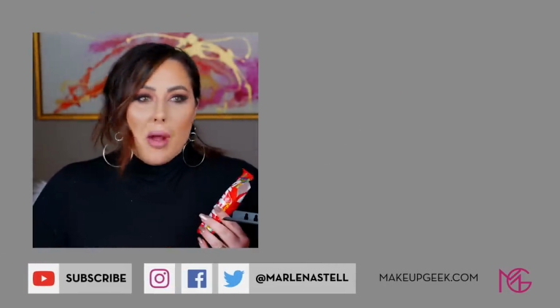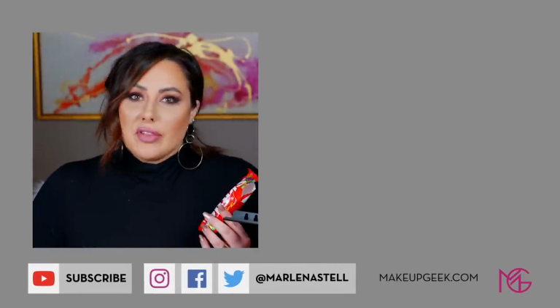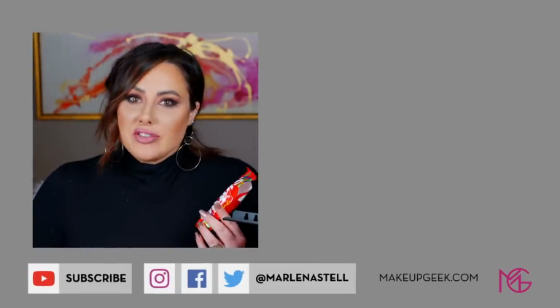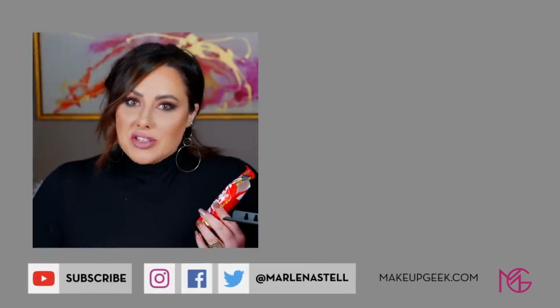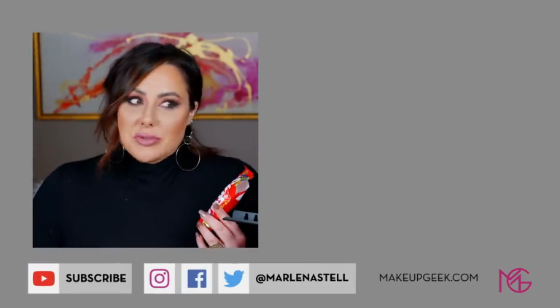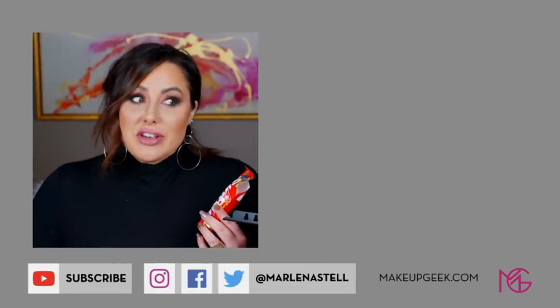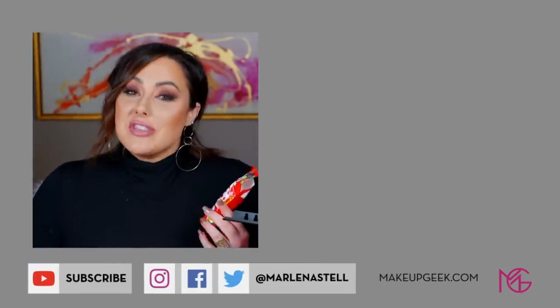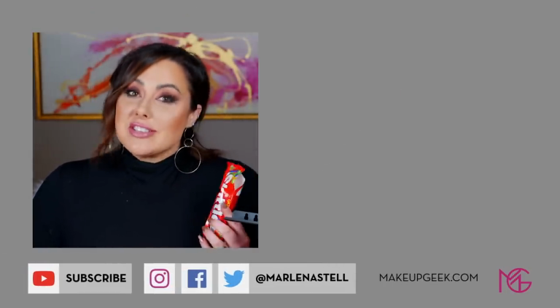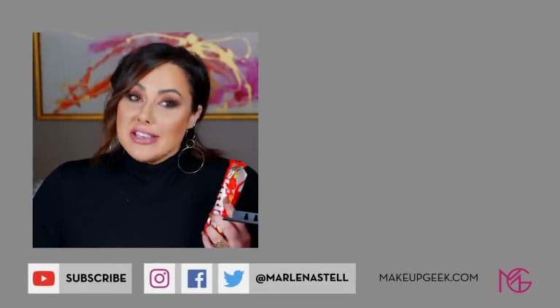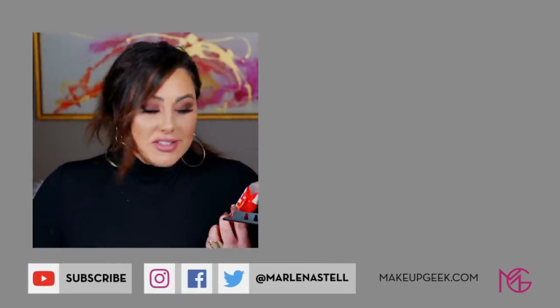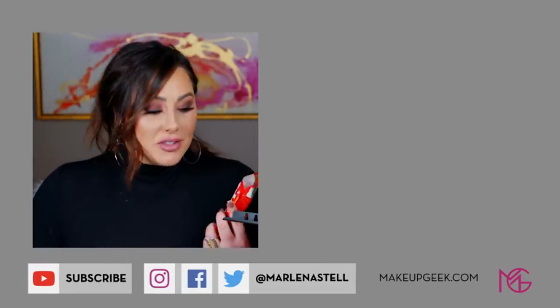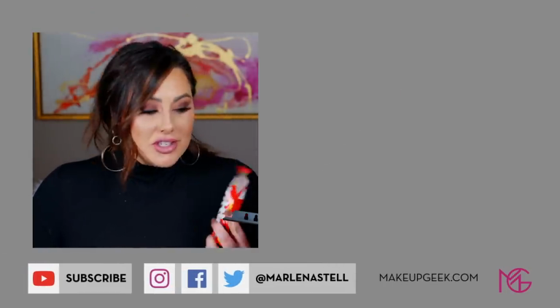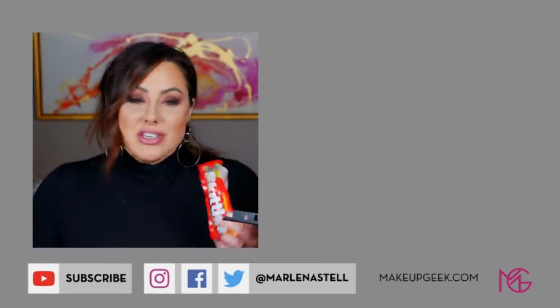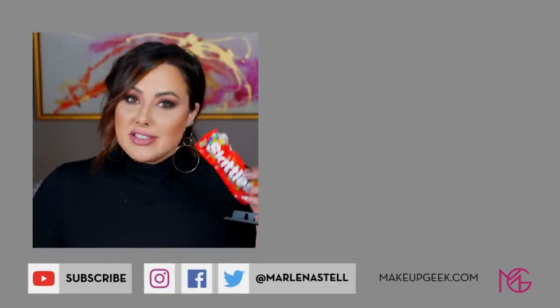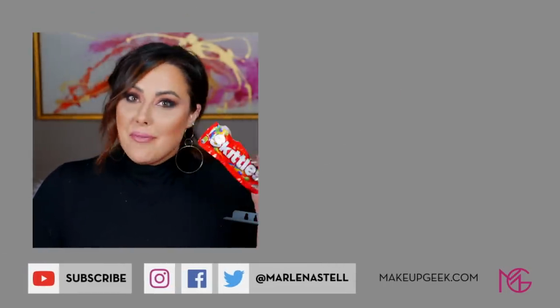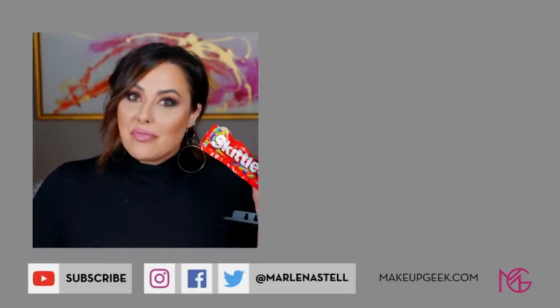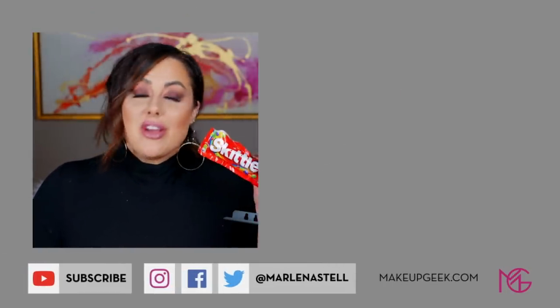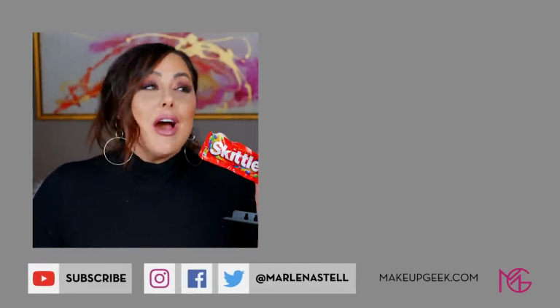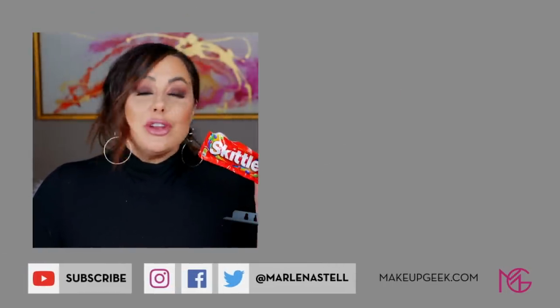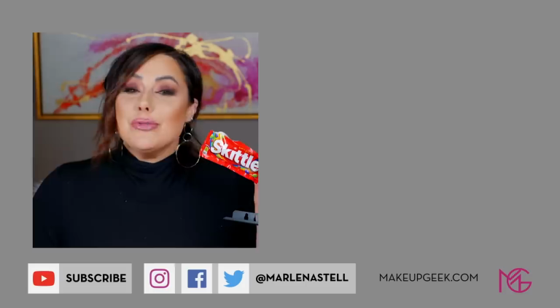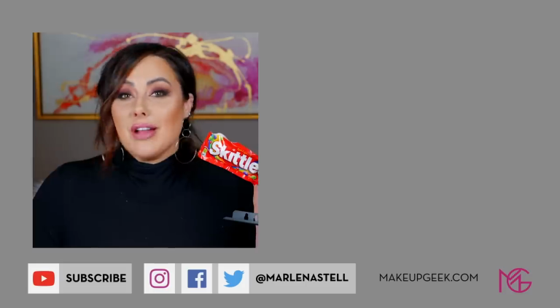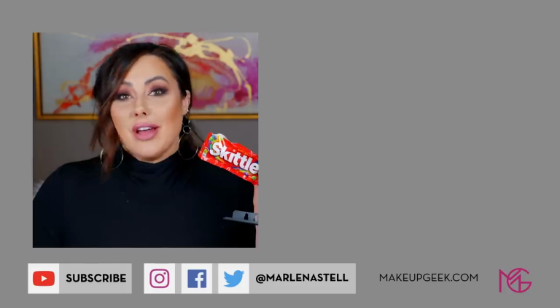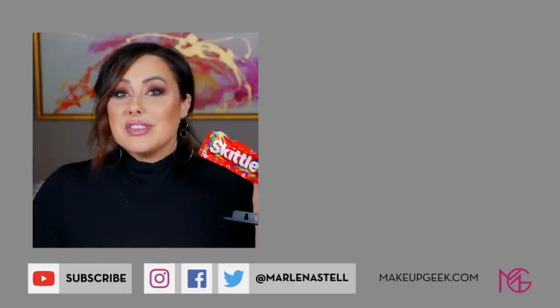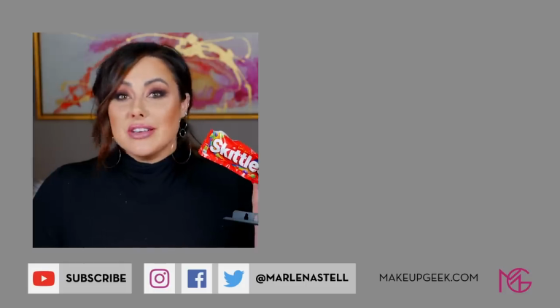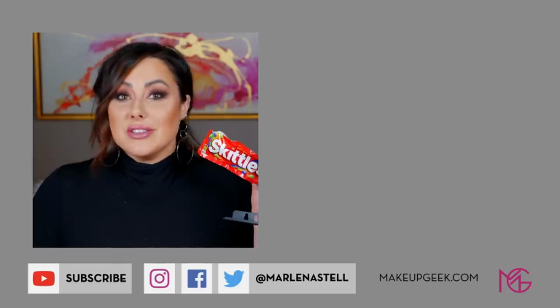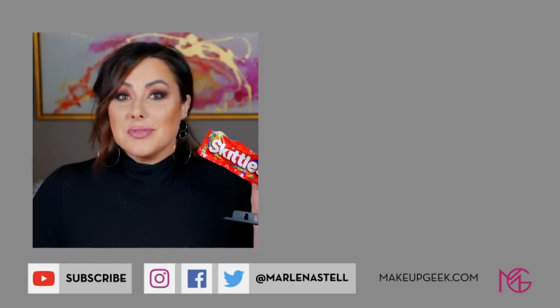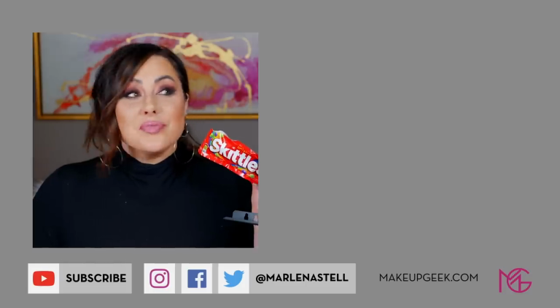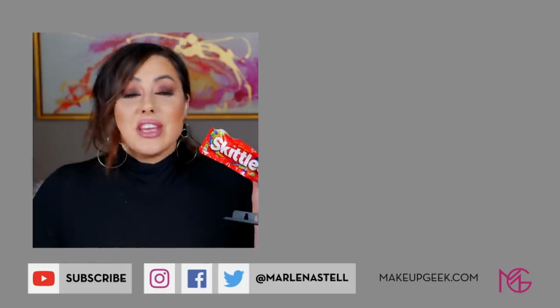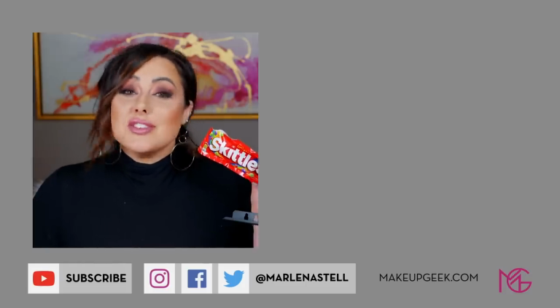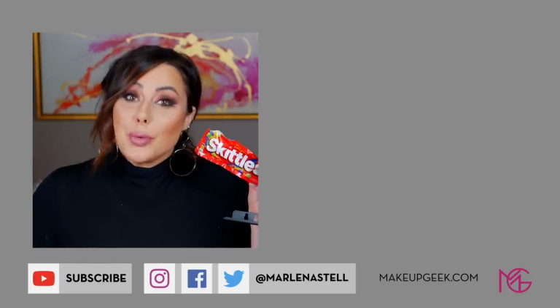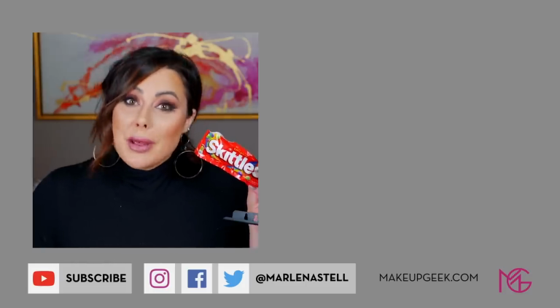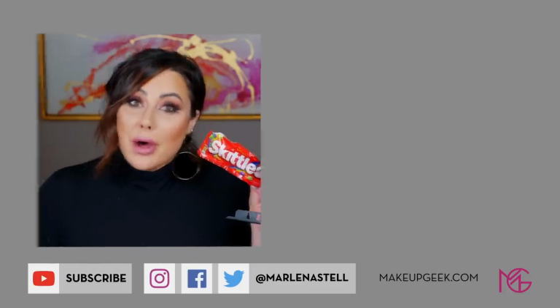This tastes really good. This candy is delicious. How can you not love Skittles? Taste the rainbow.